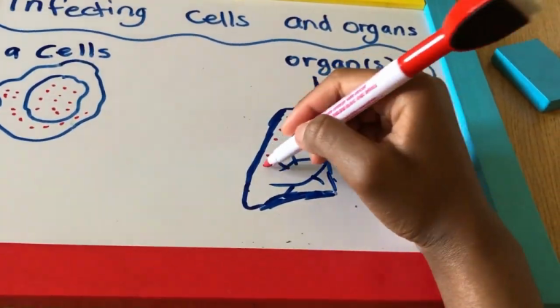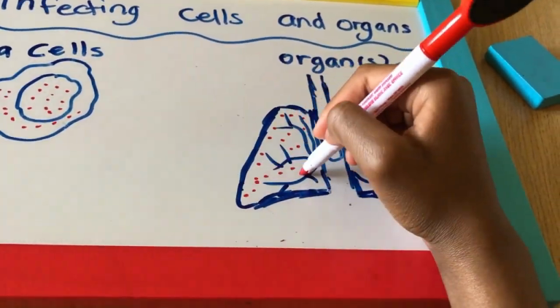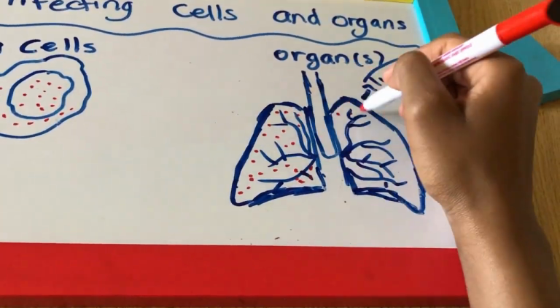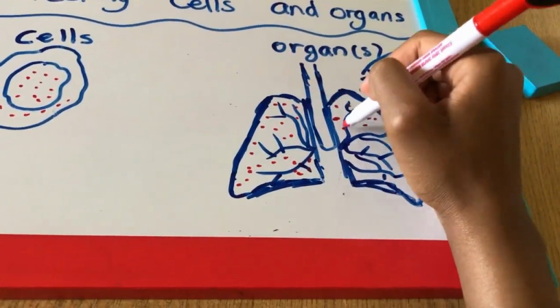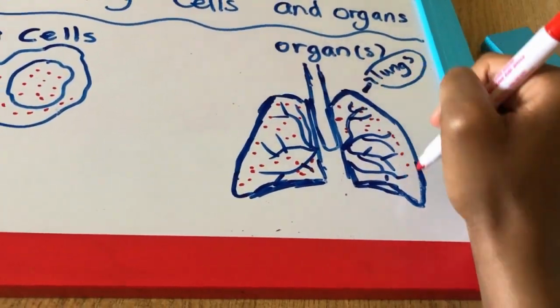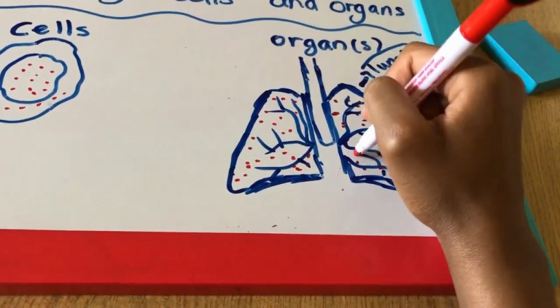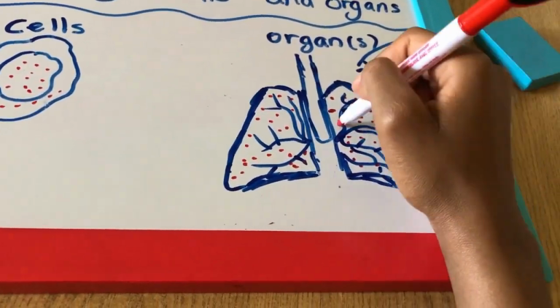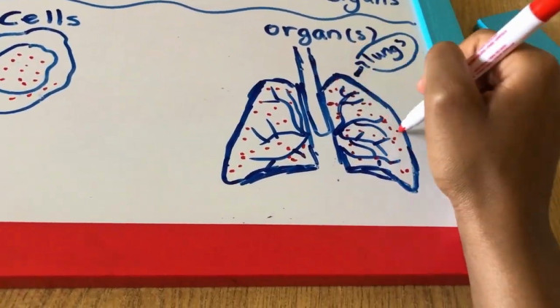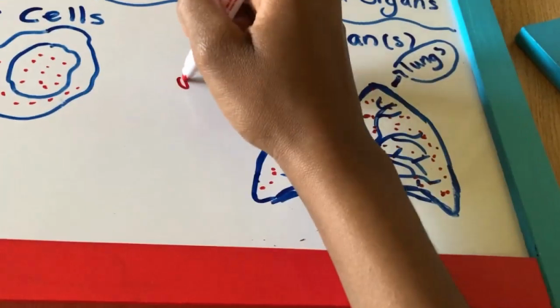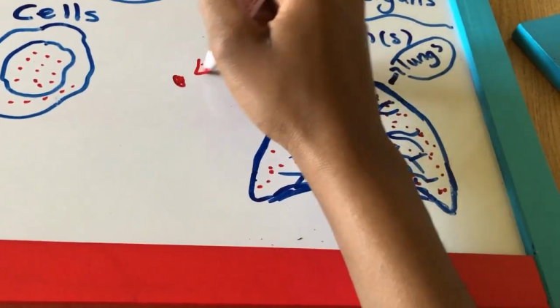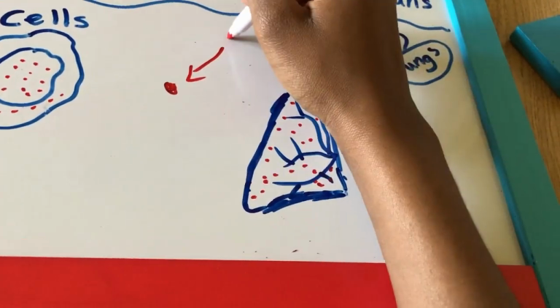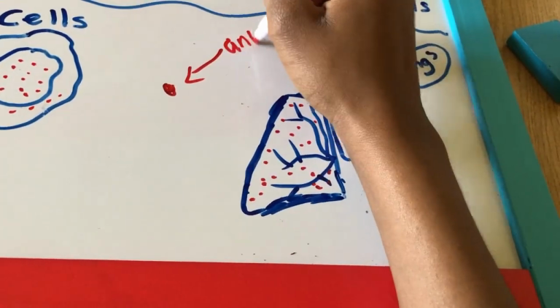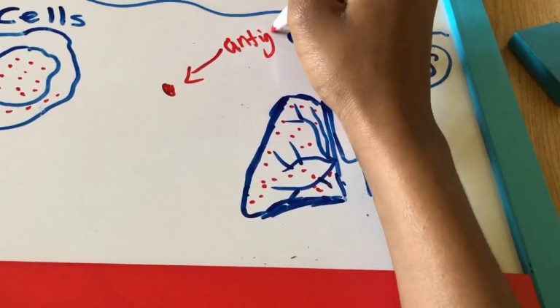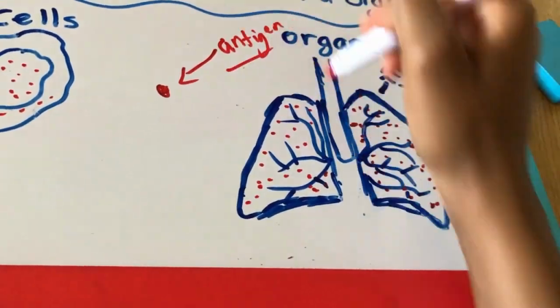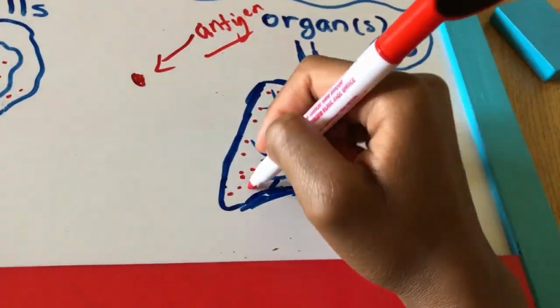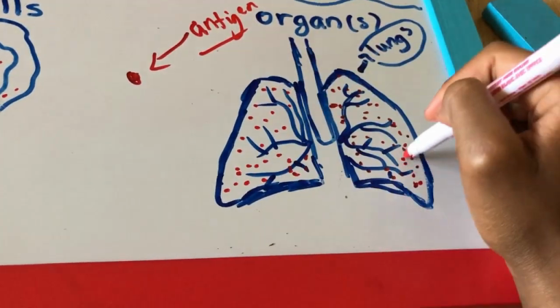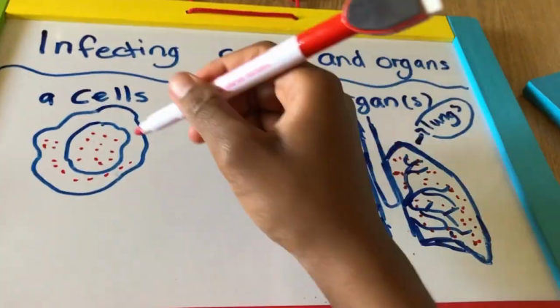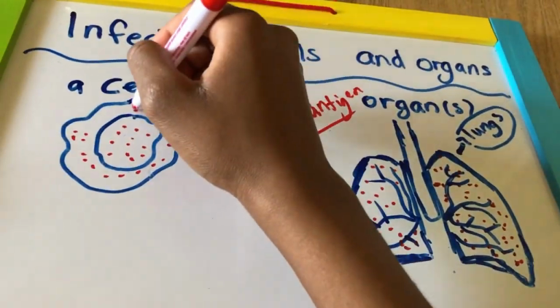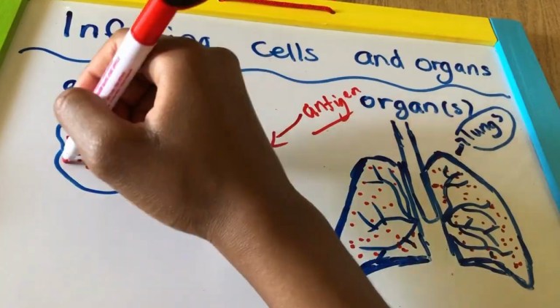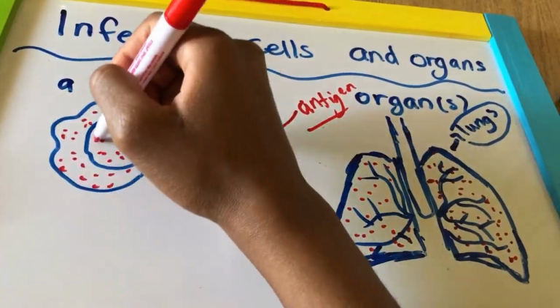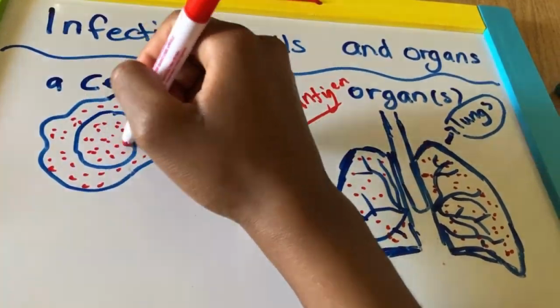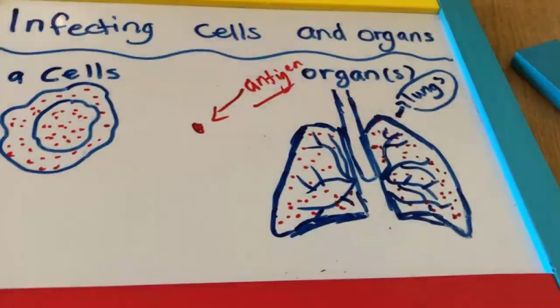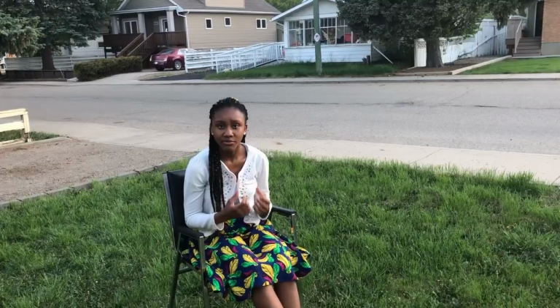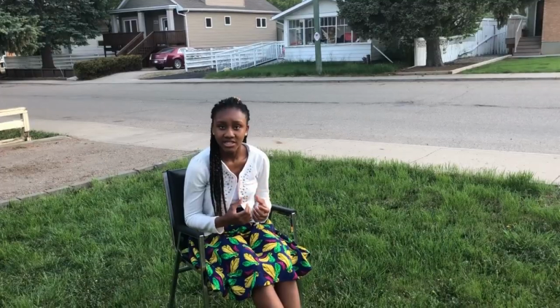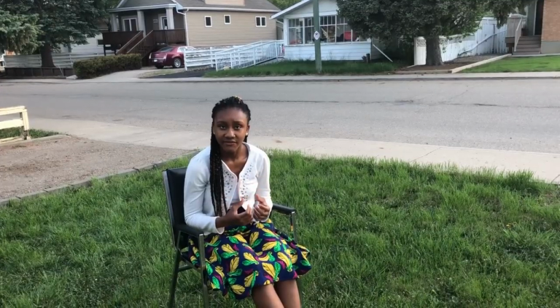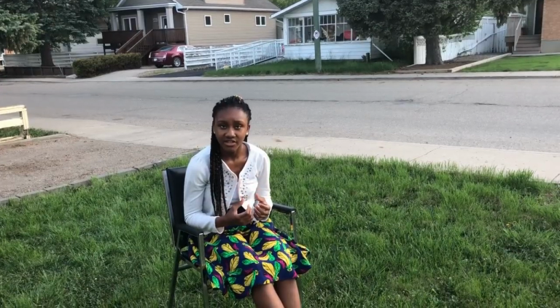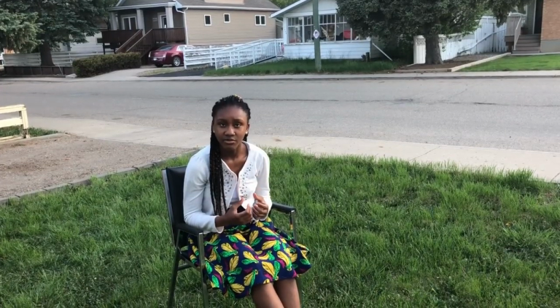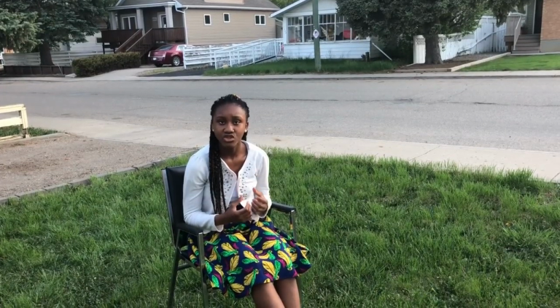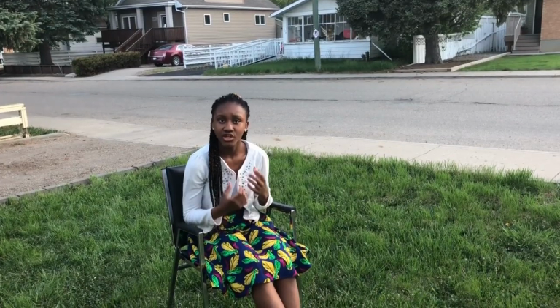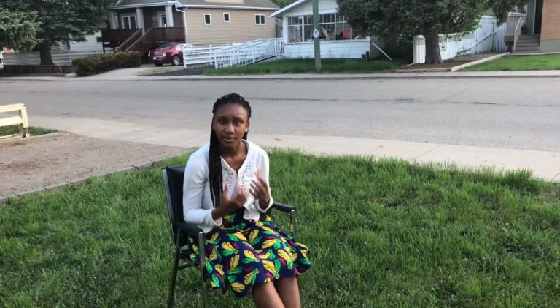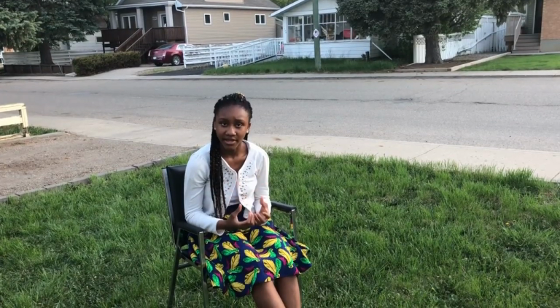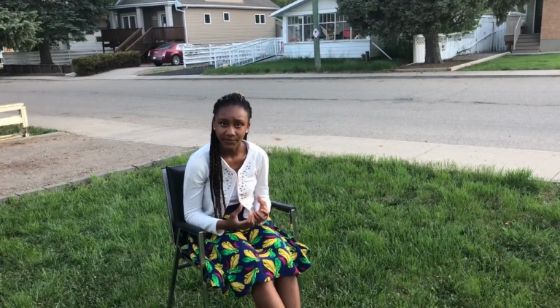This means they infect cells and organs. The job of the immune system is to stop these invaders from destroying the human body.